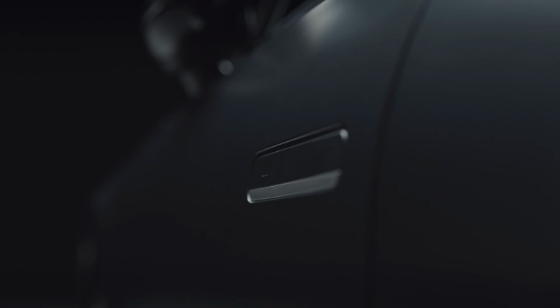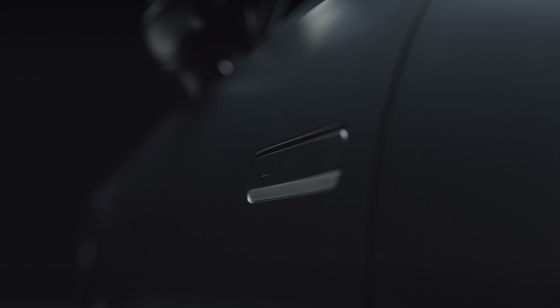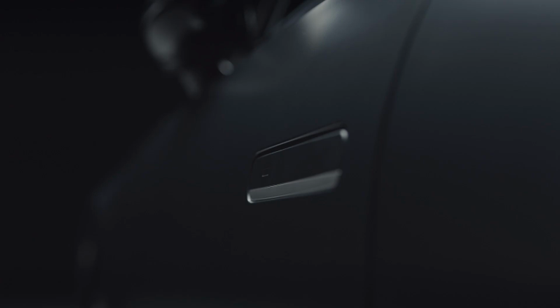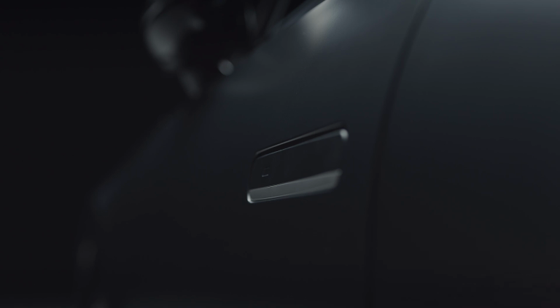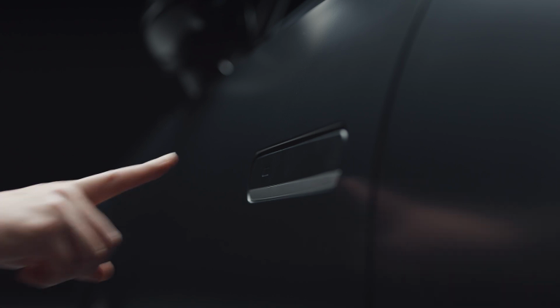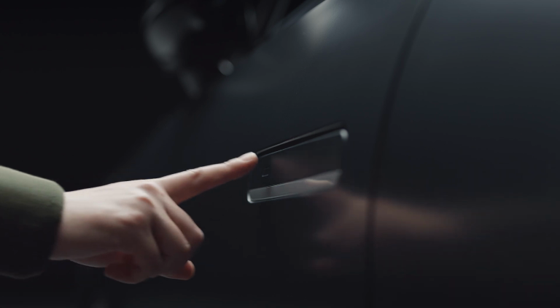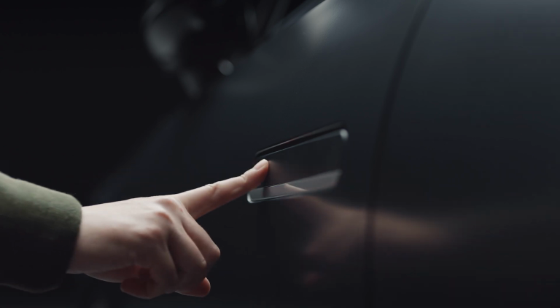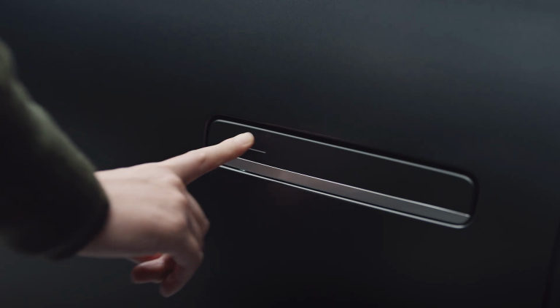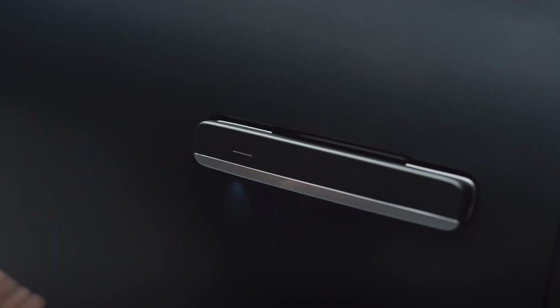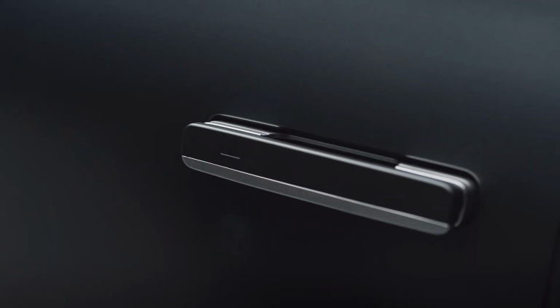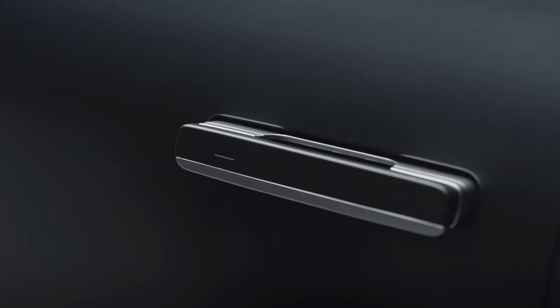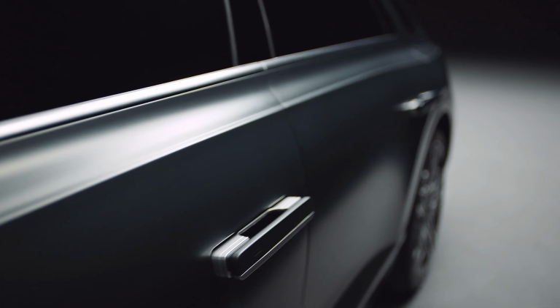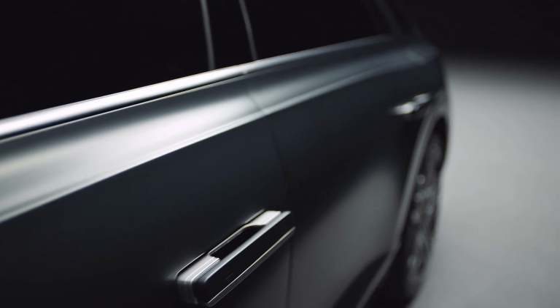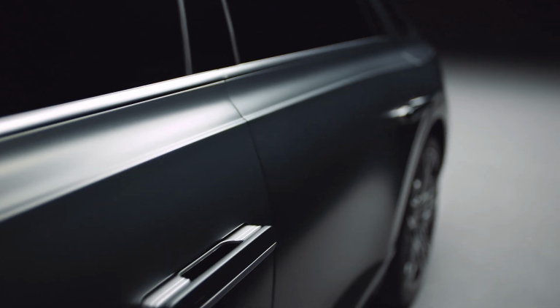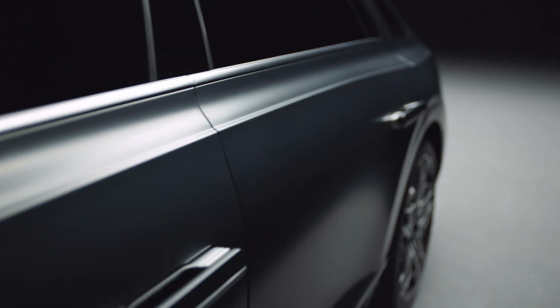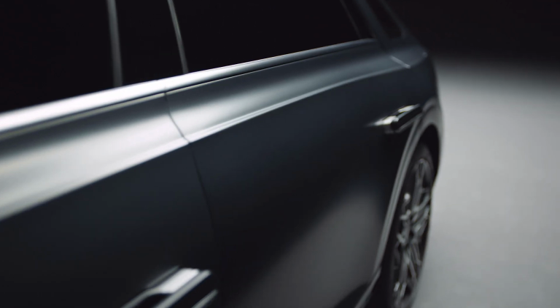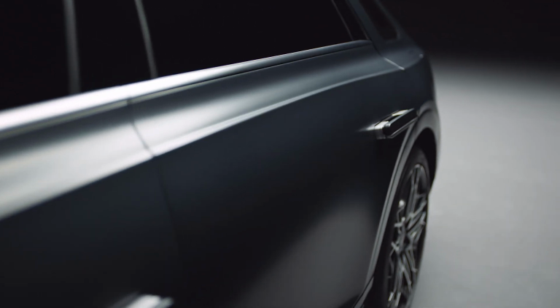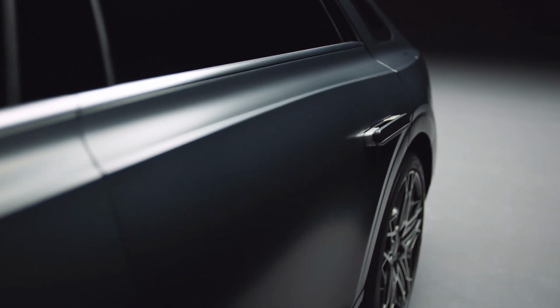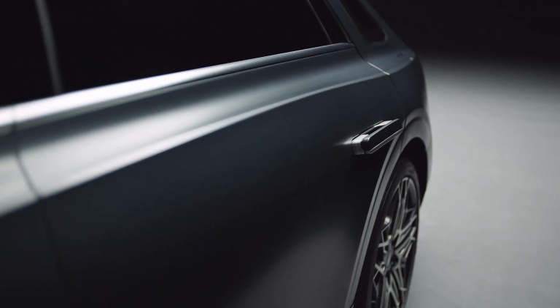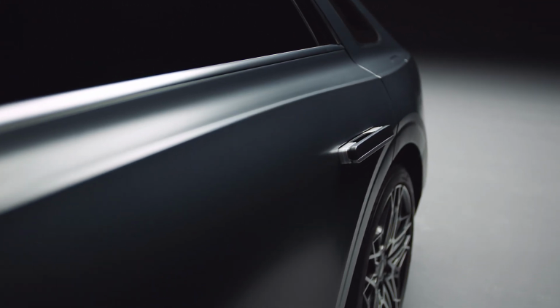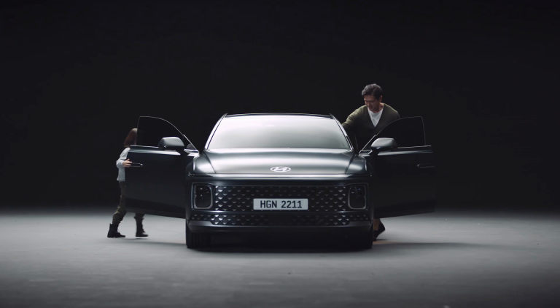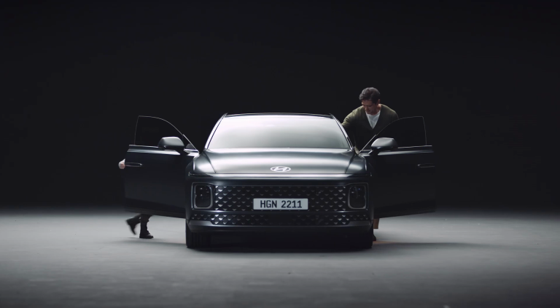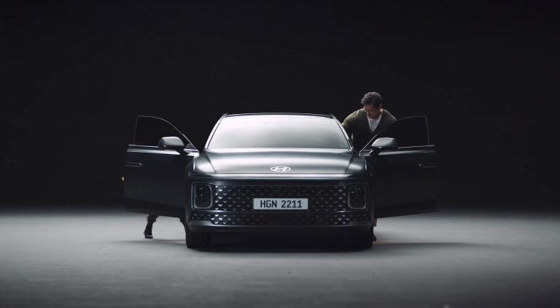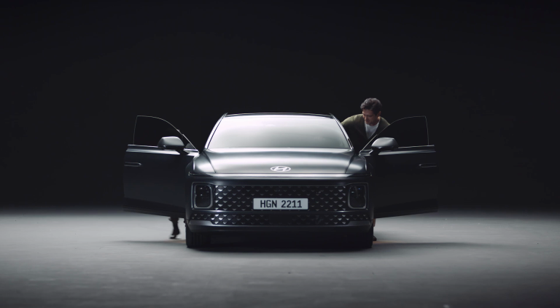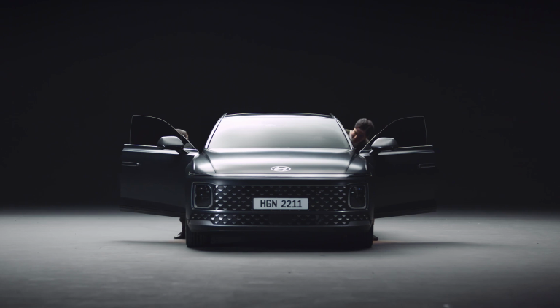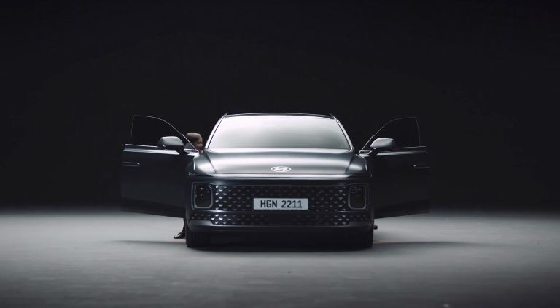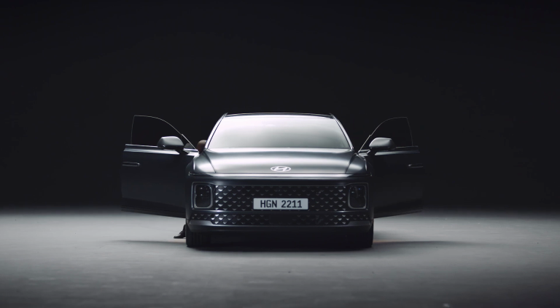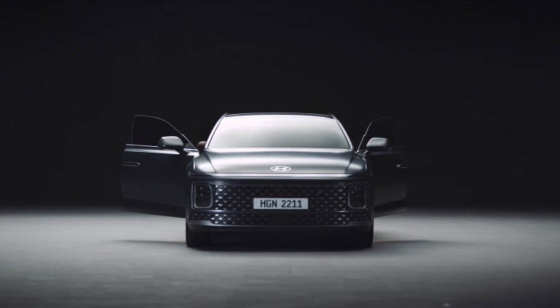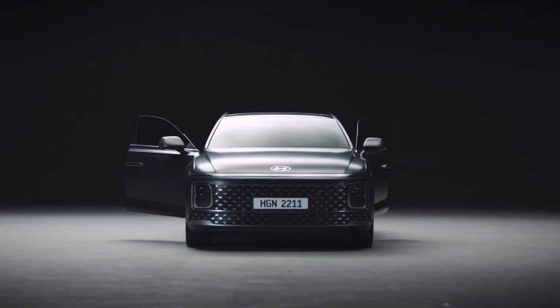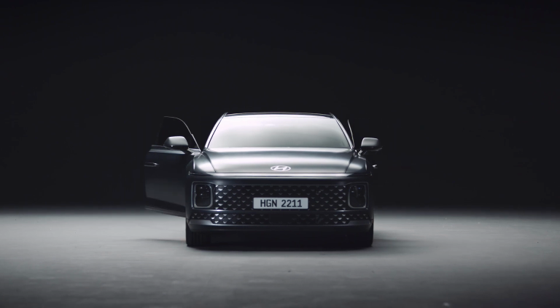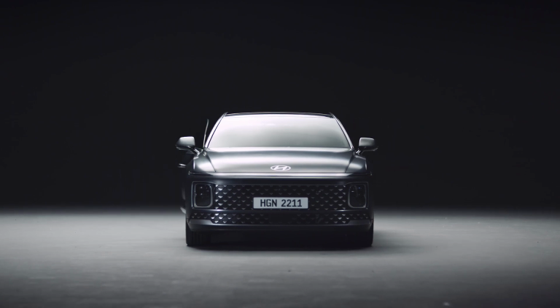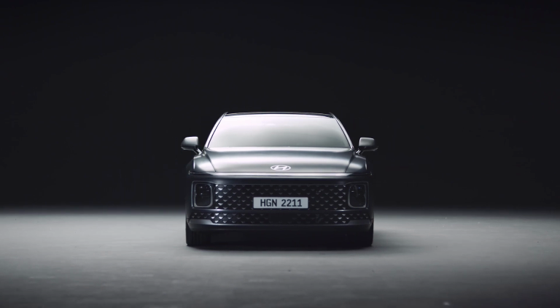You can also touch the sensor of the door handle, which will unlock the door and release the handle. Let's open the door for a greater tomorrow.